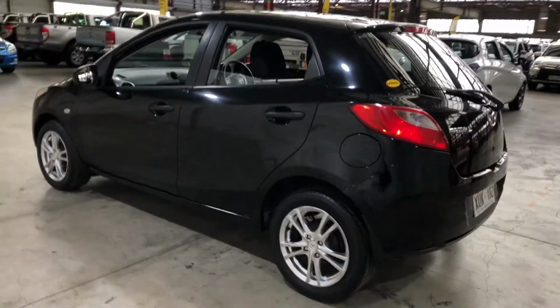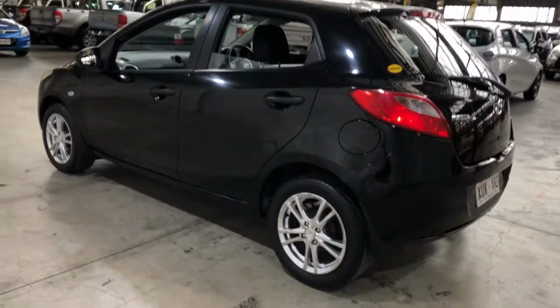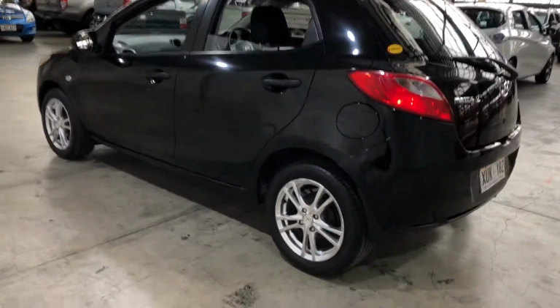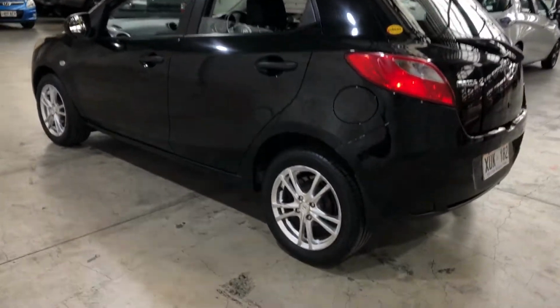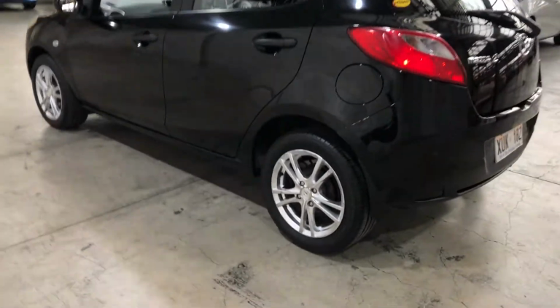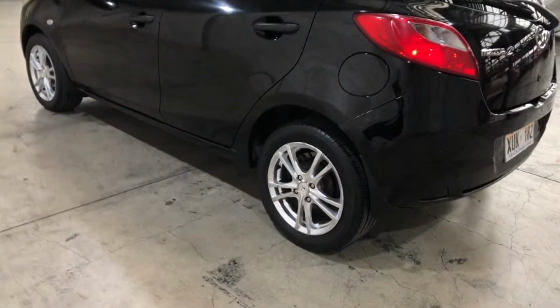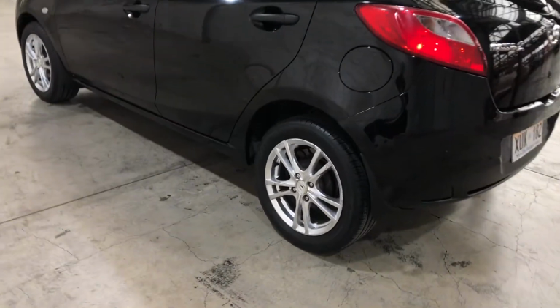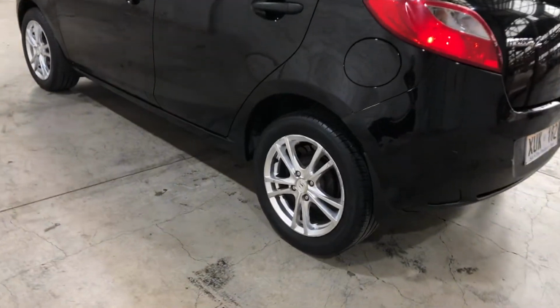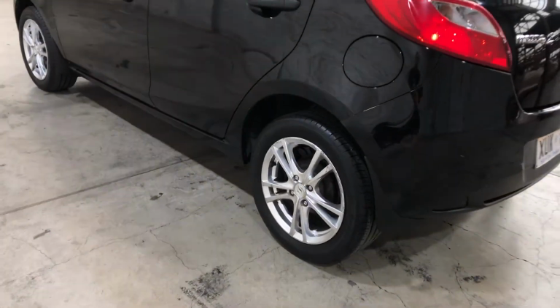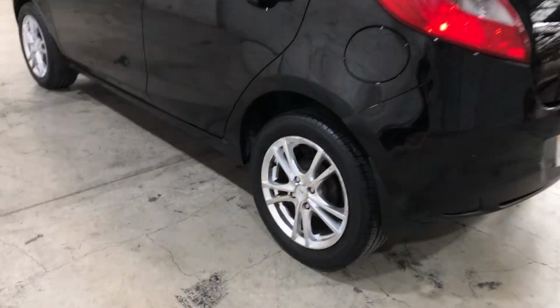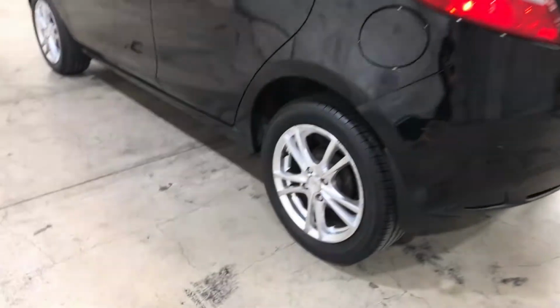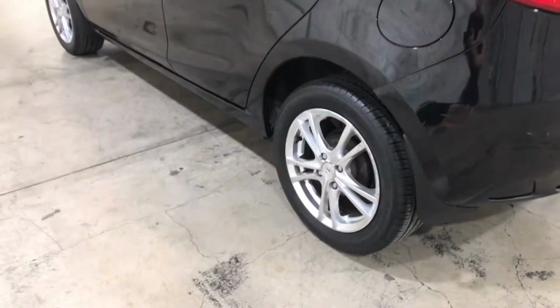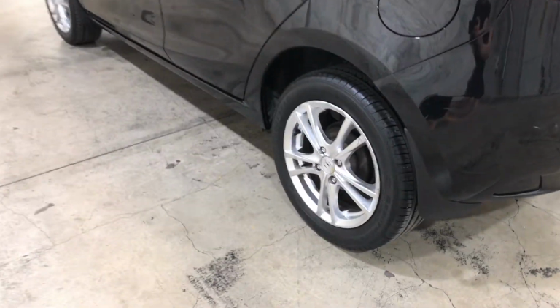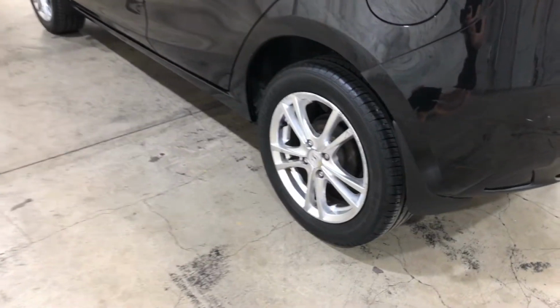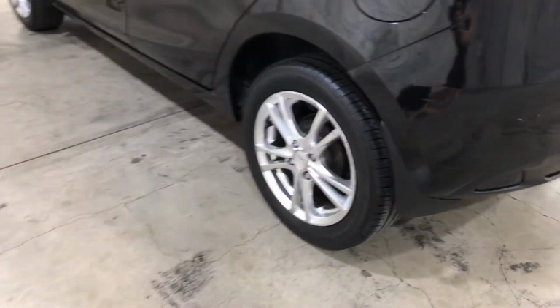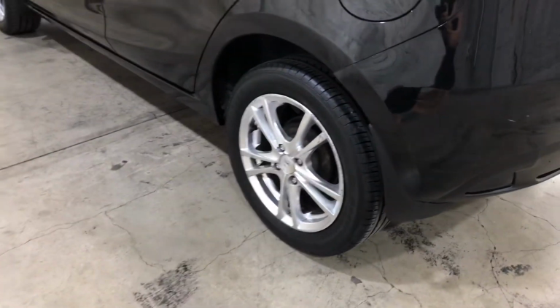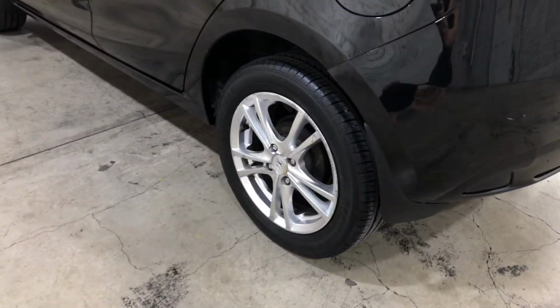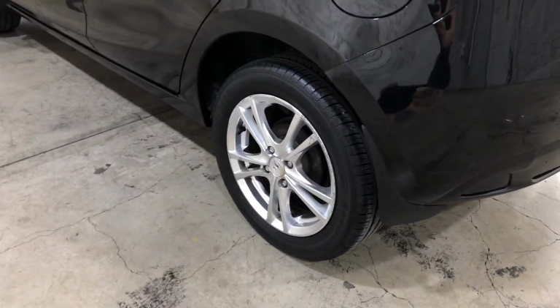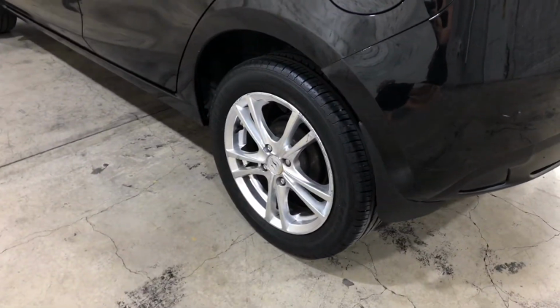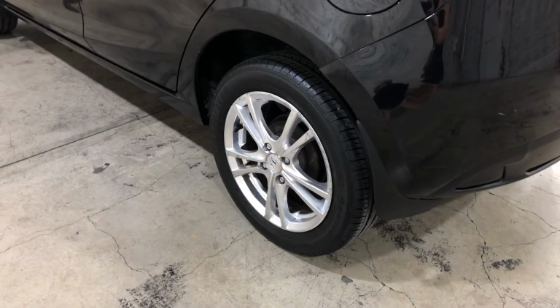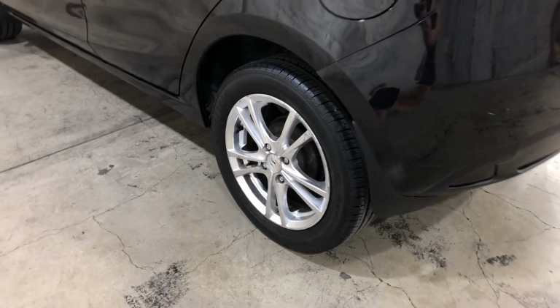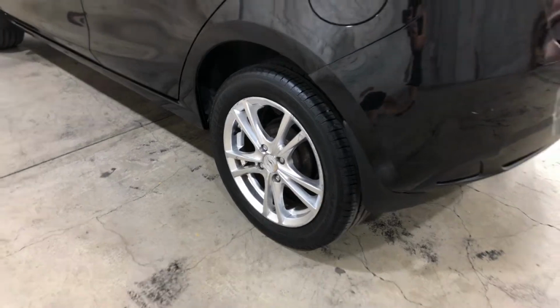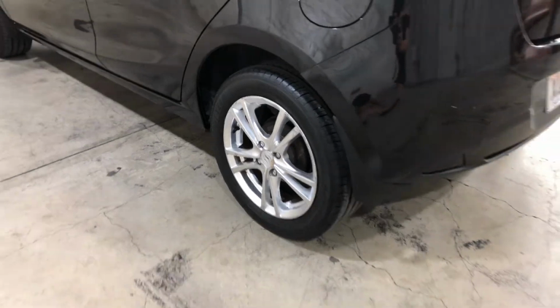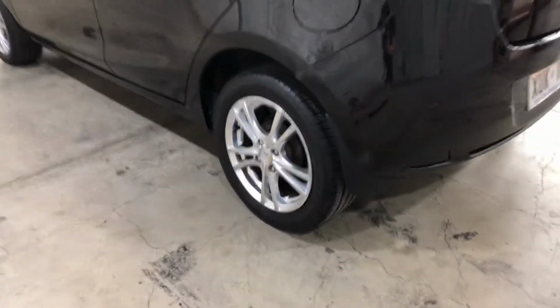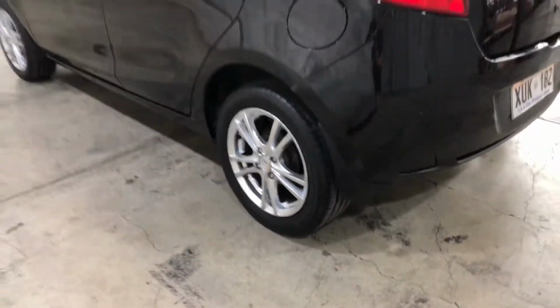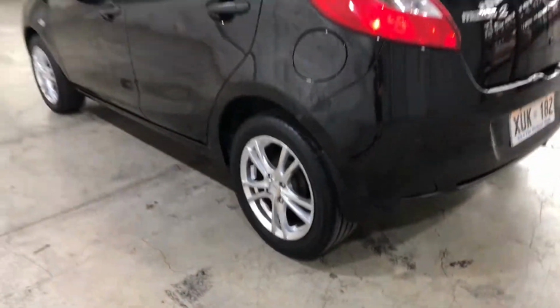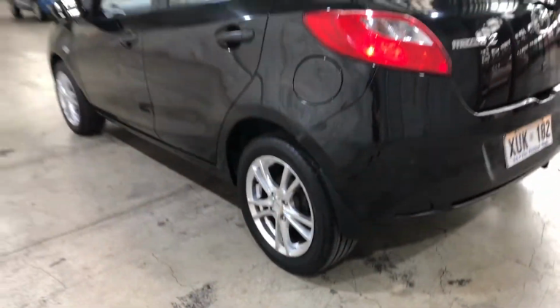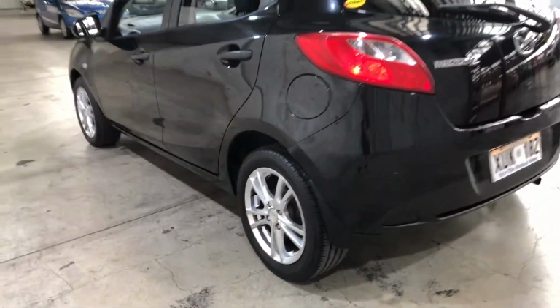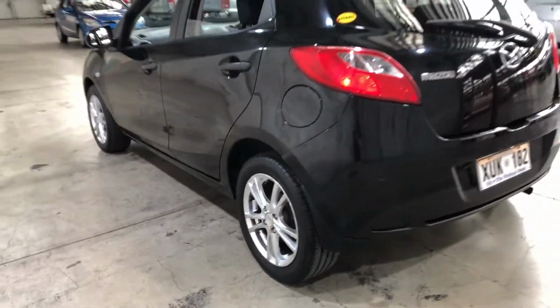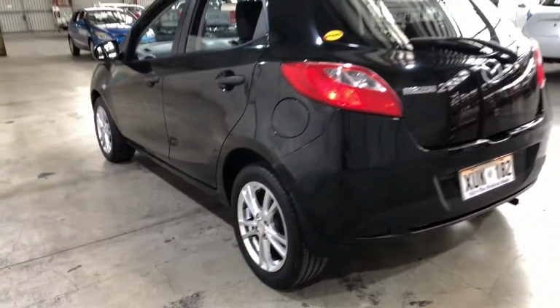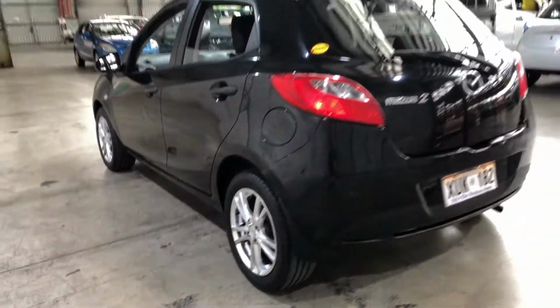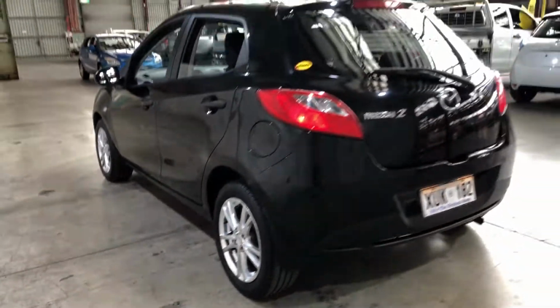As you can see, this car comes equipped with aftermarket 15-inch alloy wheels, with good tread on all four tyres.